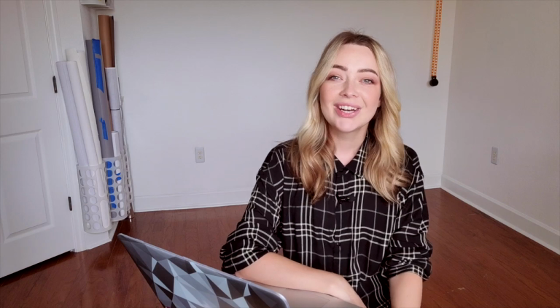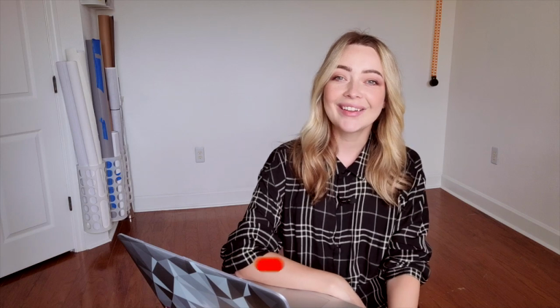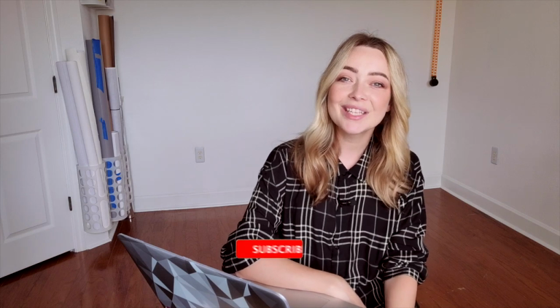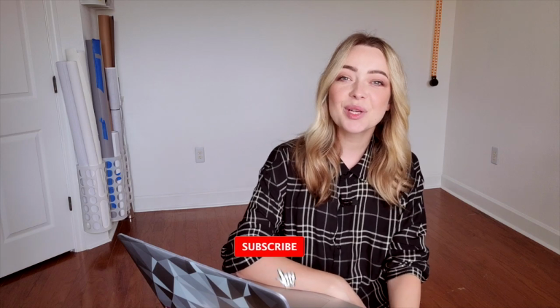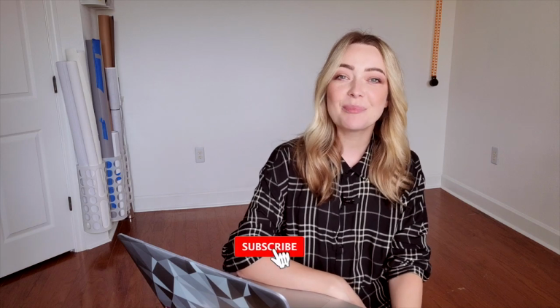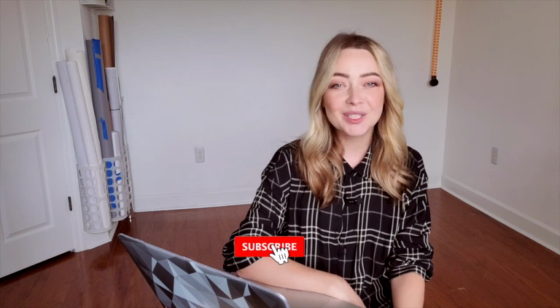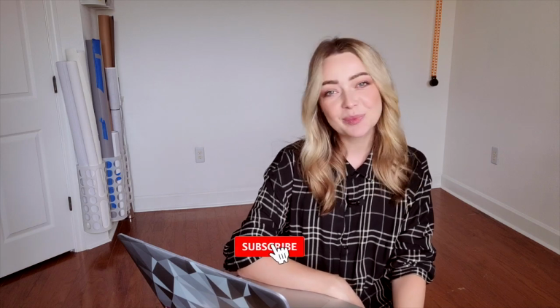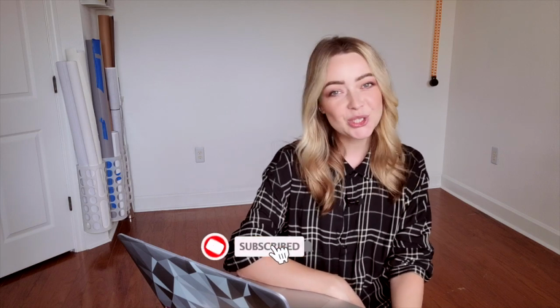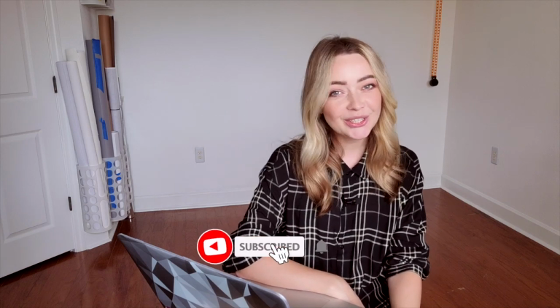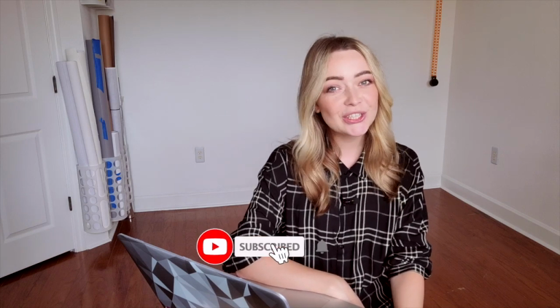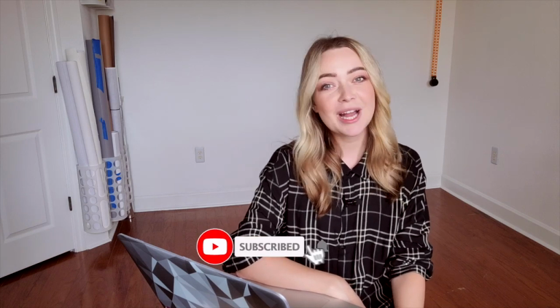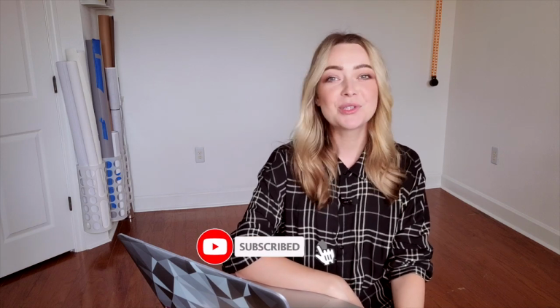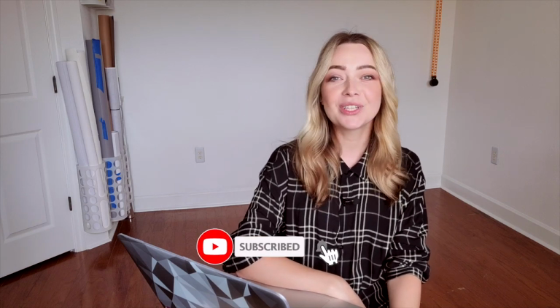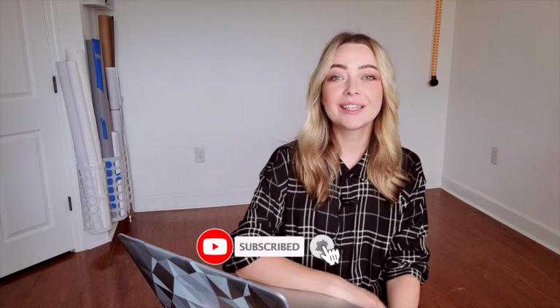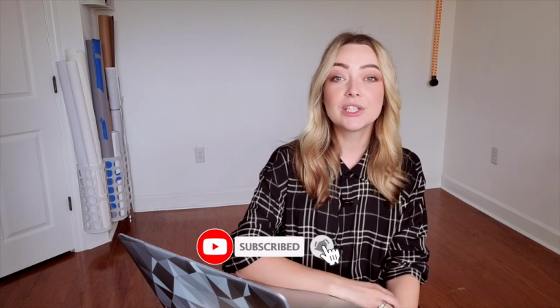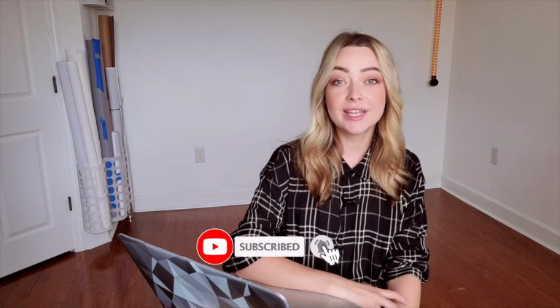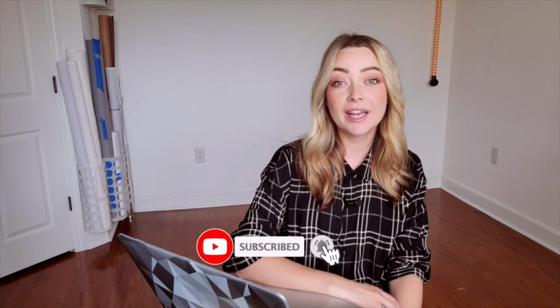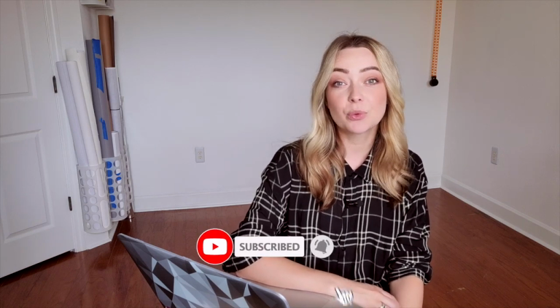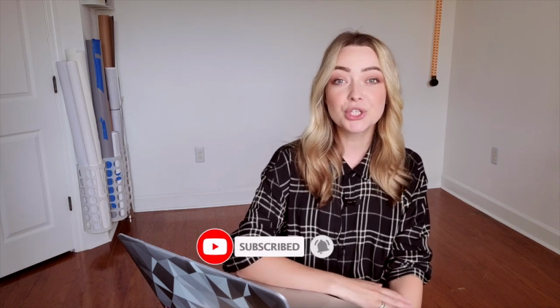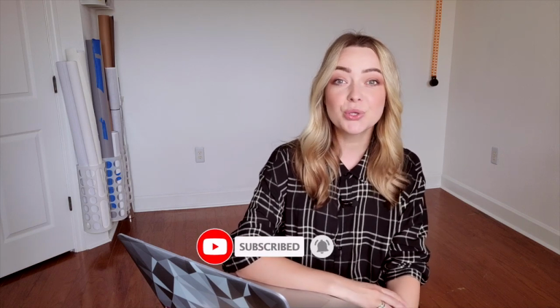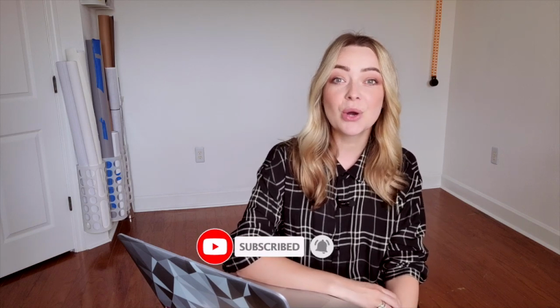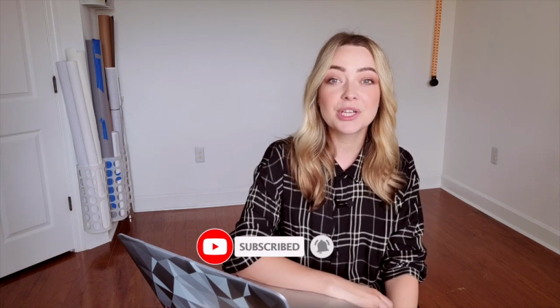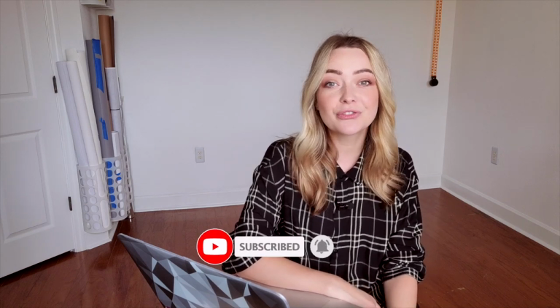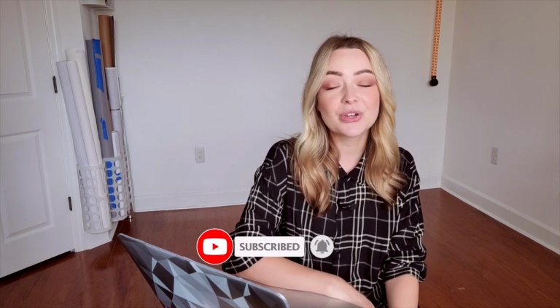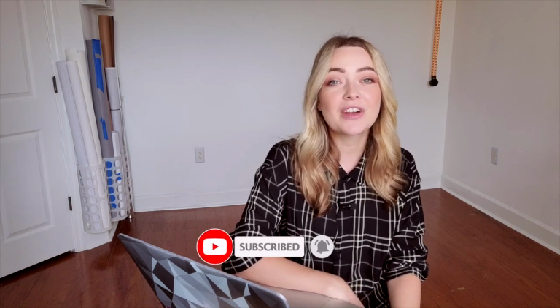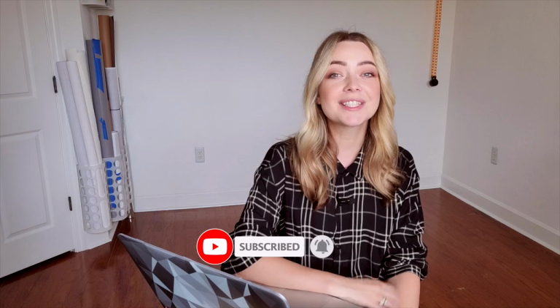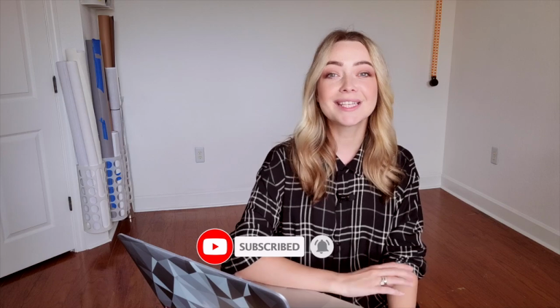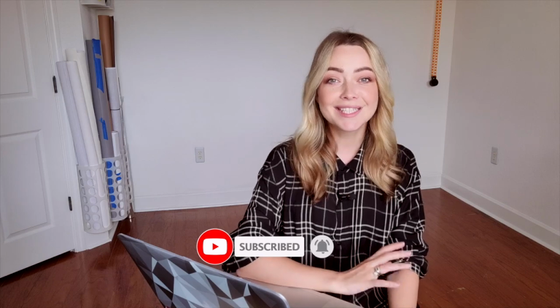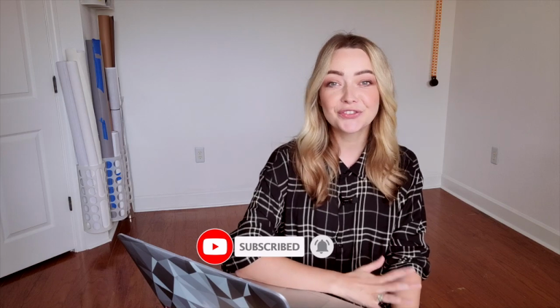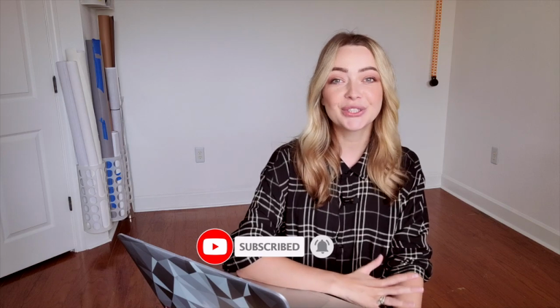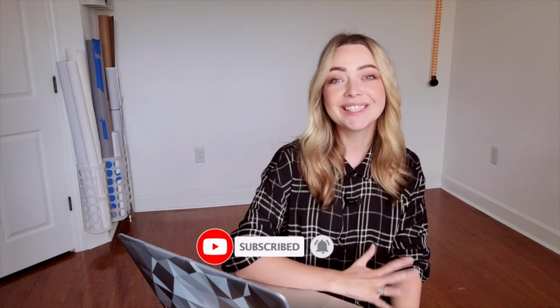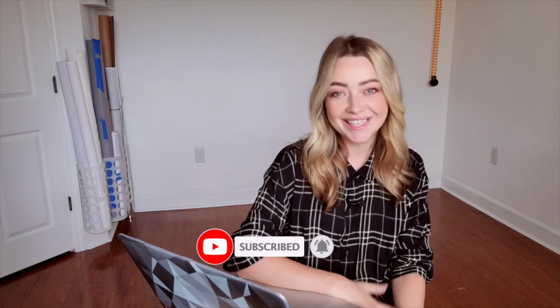Hi guys, welcome back to my channel. I'm Darina and today I want to show you how glitter photographs in different lighting.